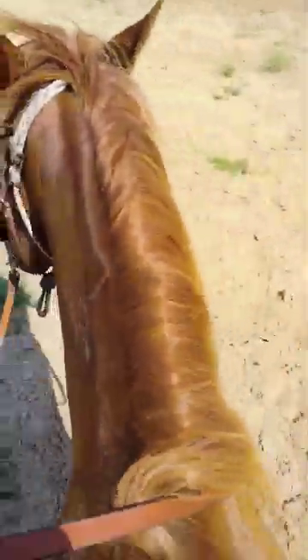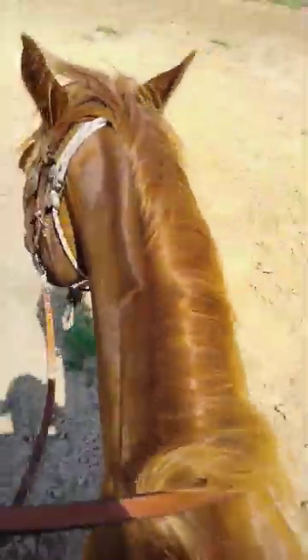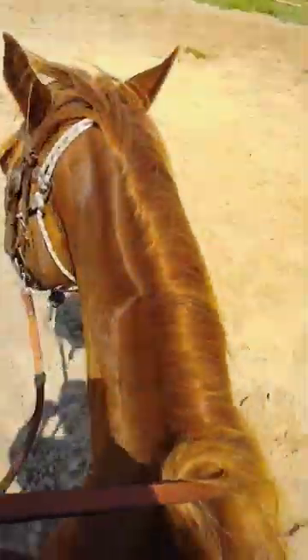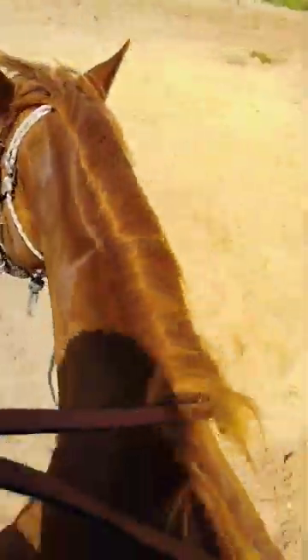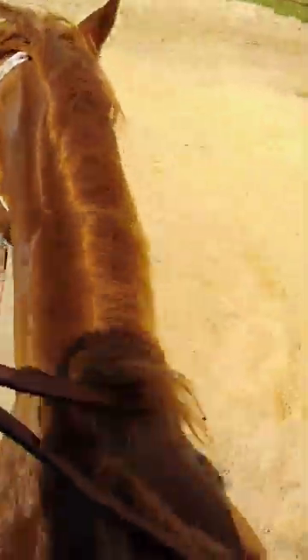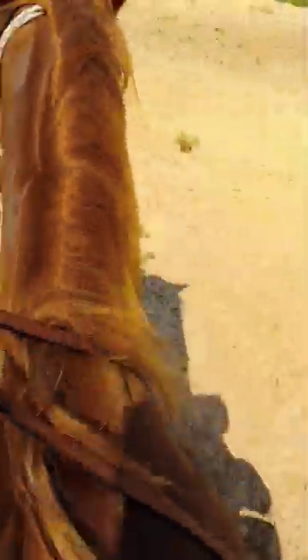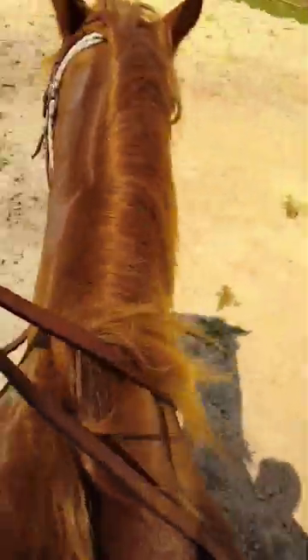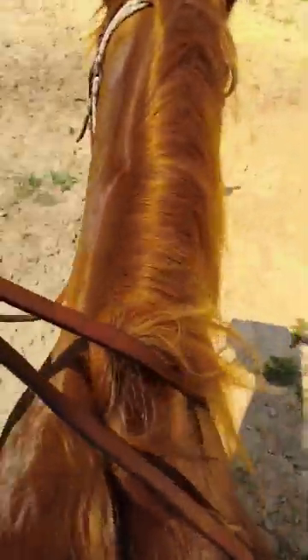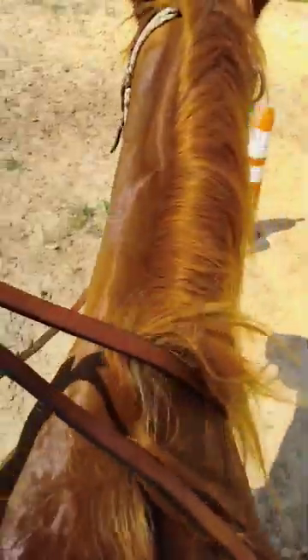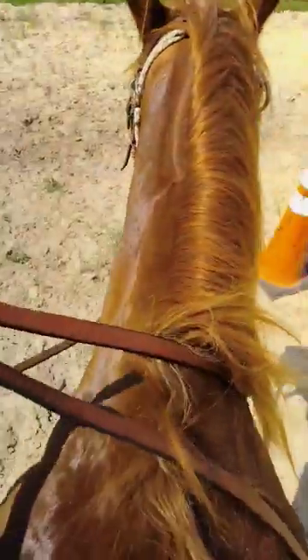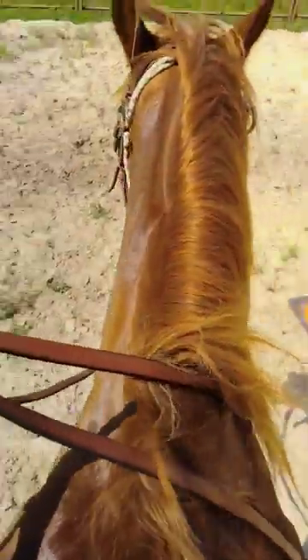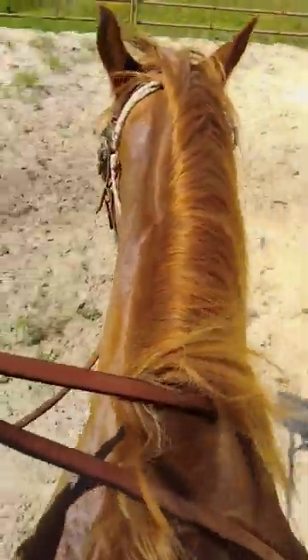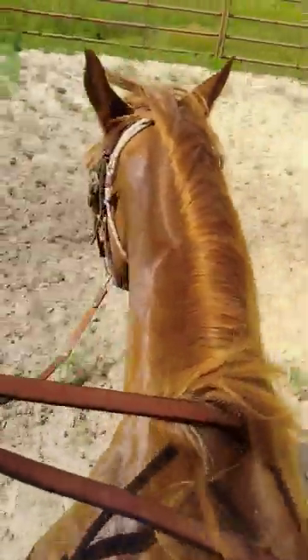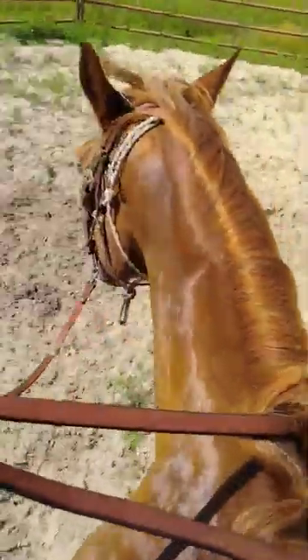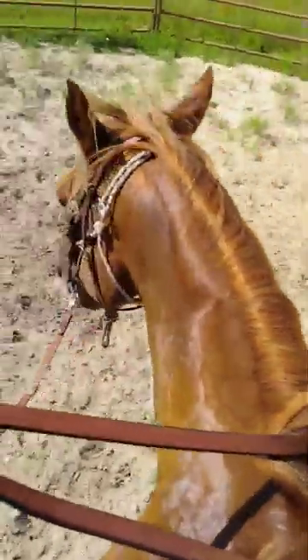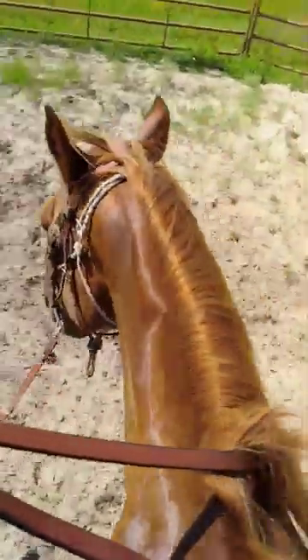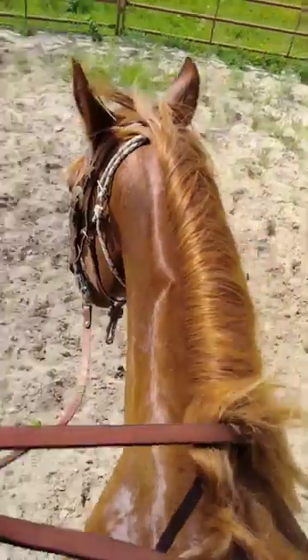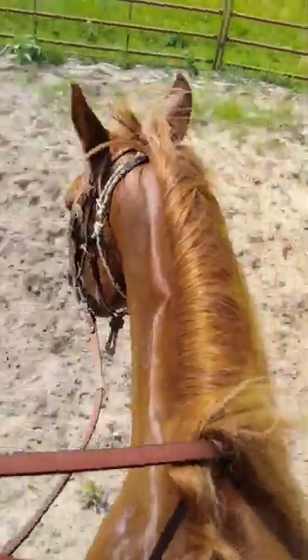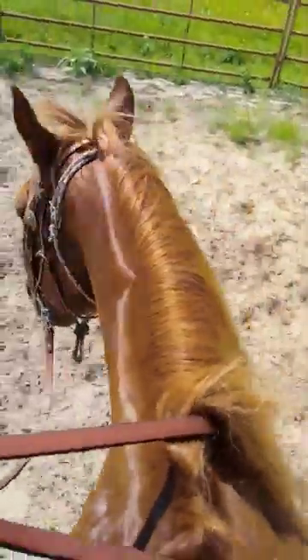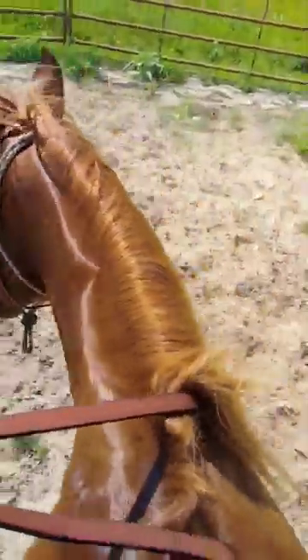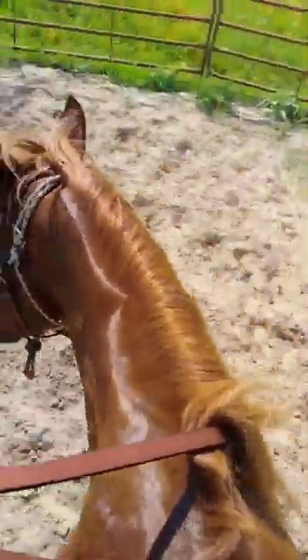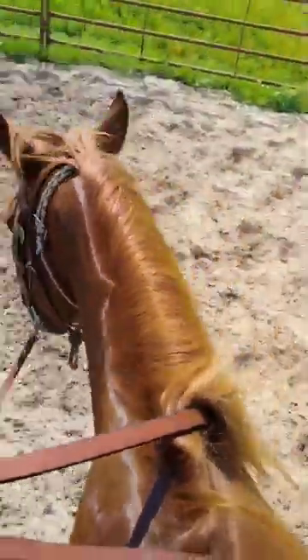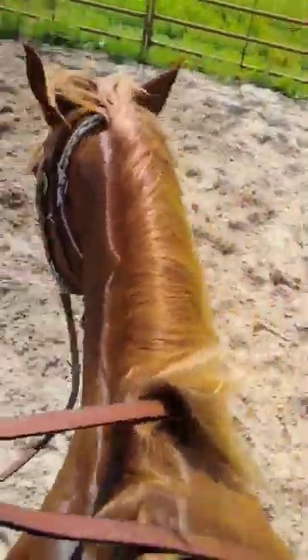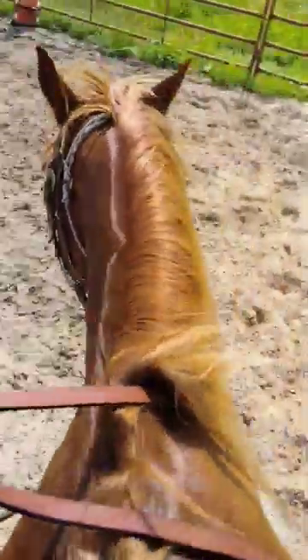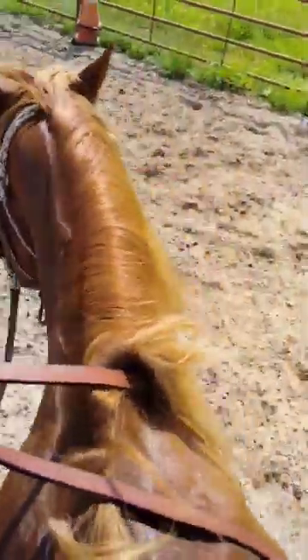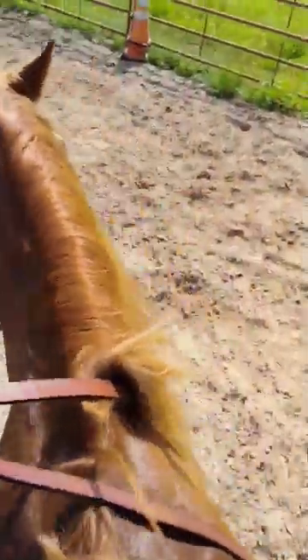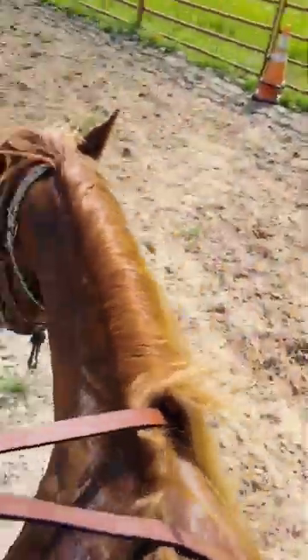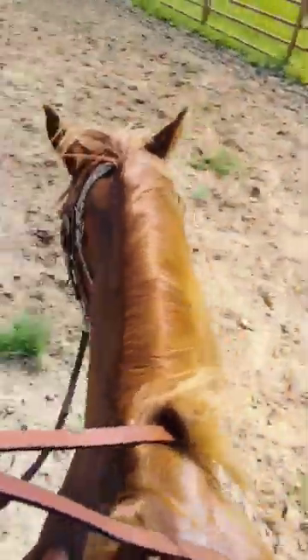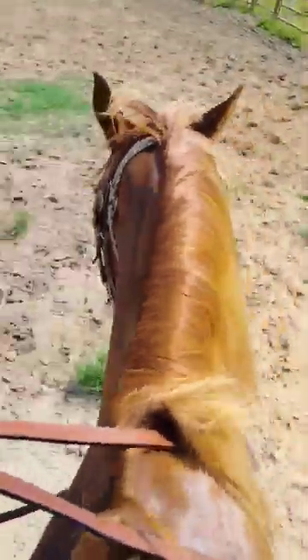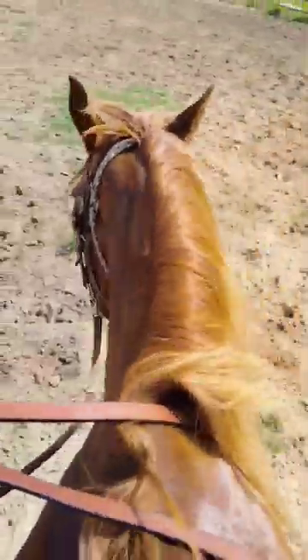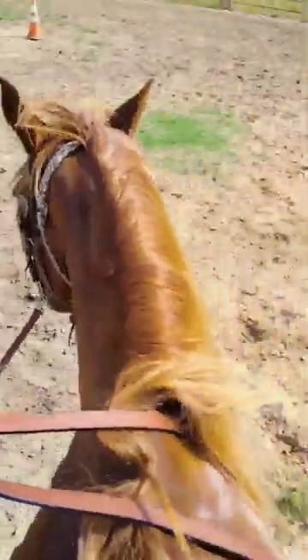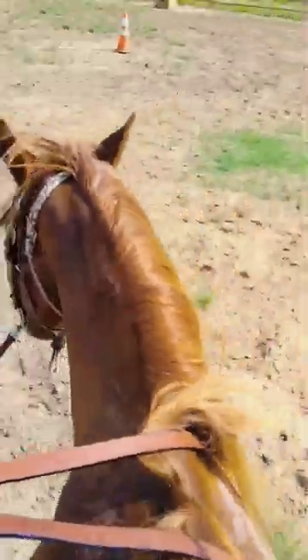And then we work on our neck rein and indirect rein.